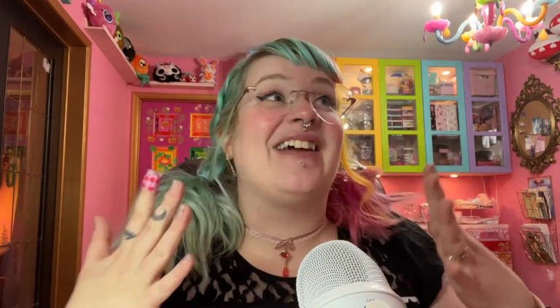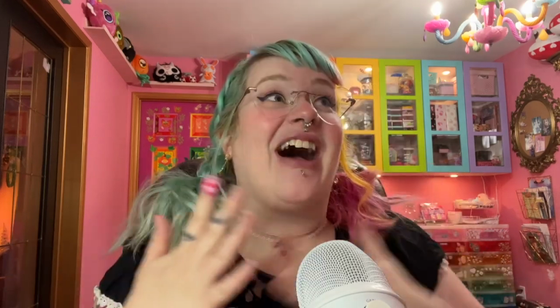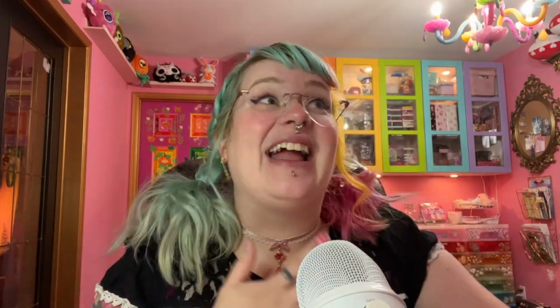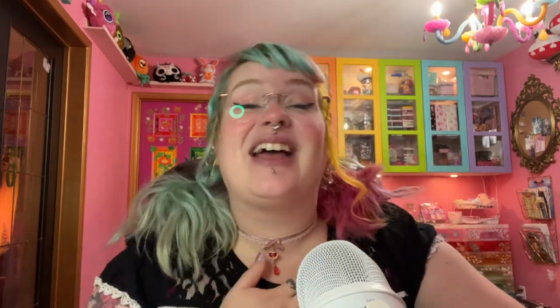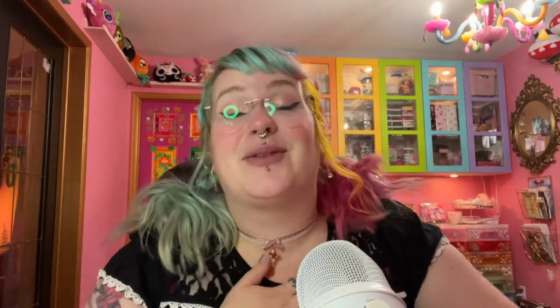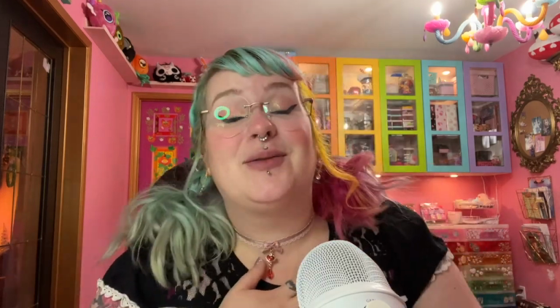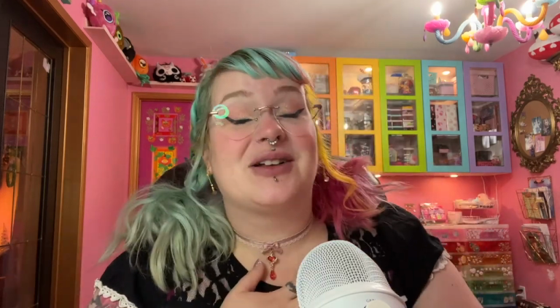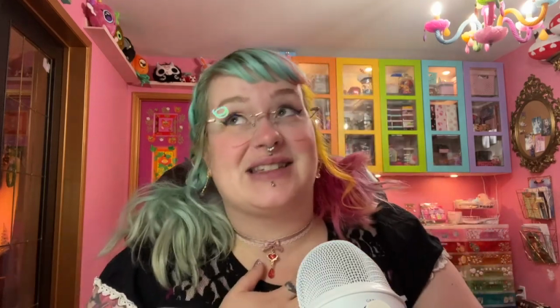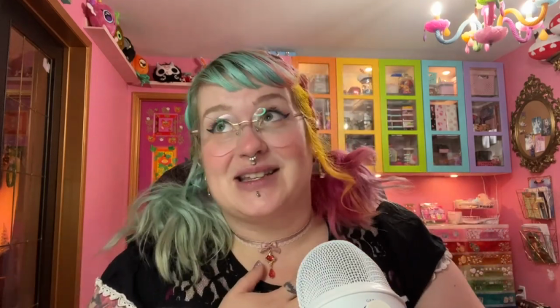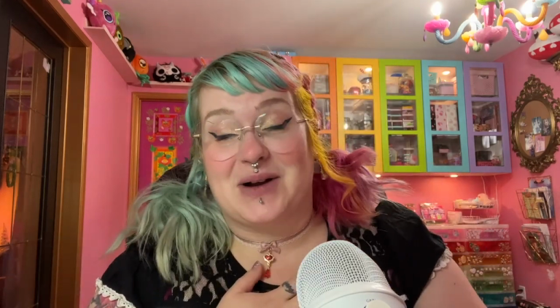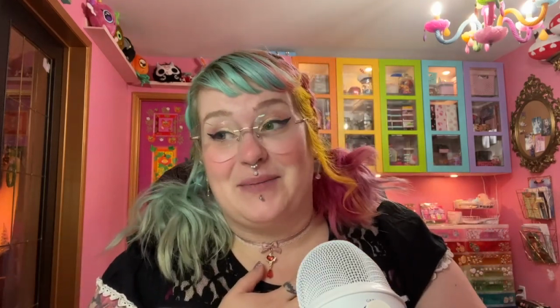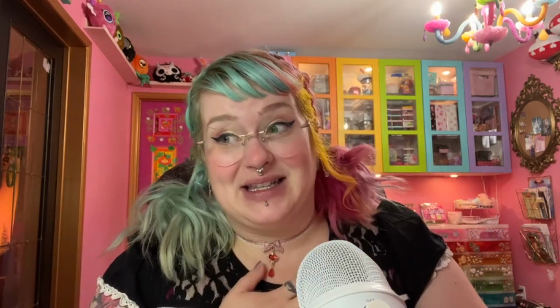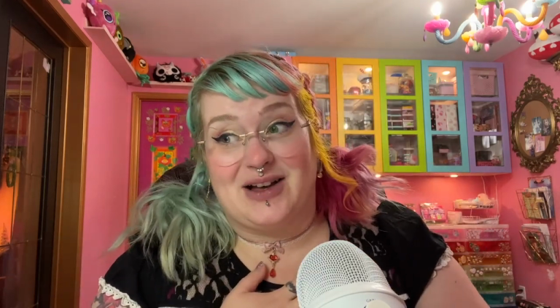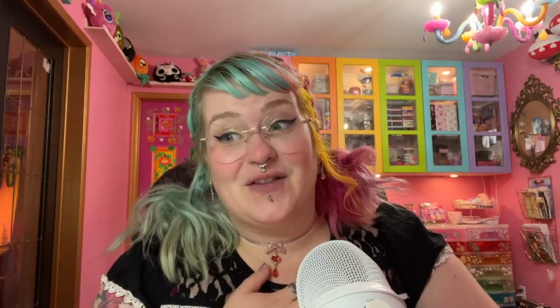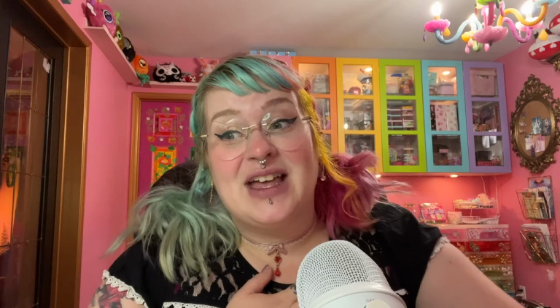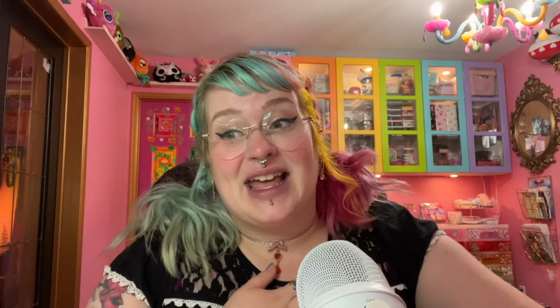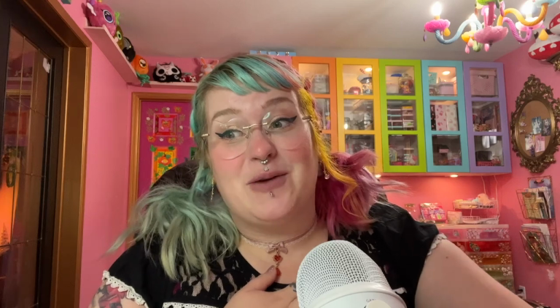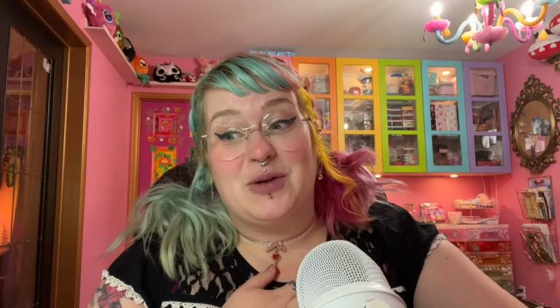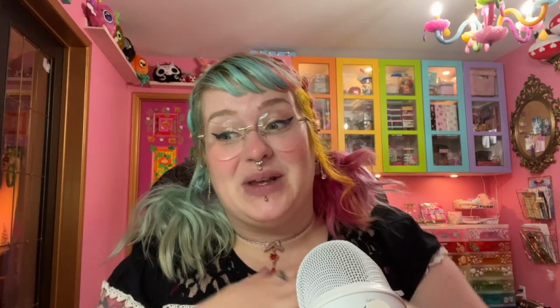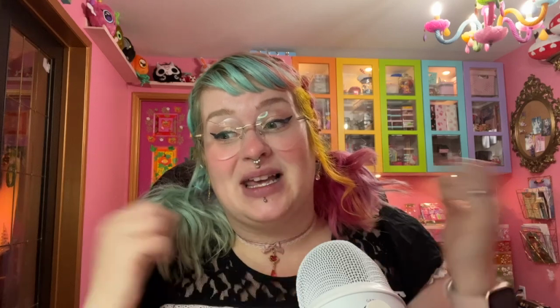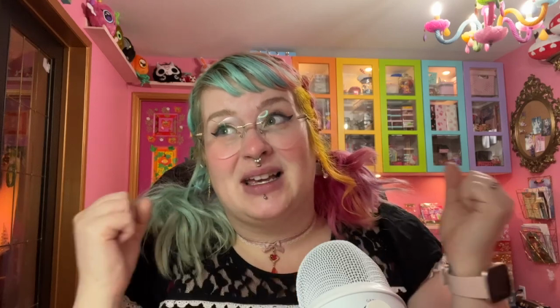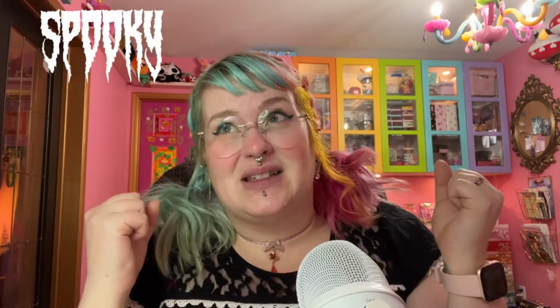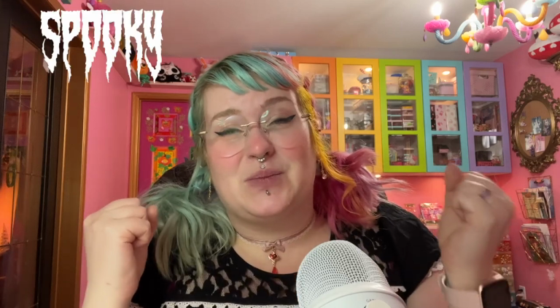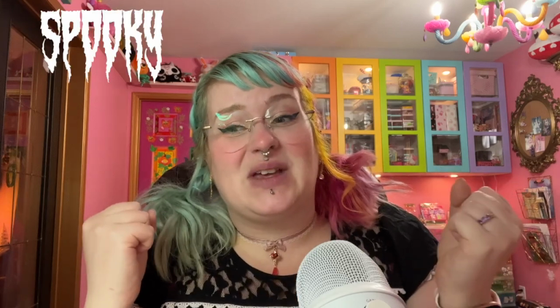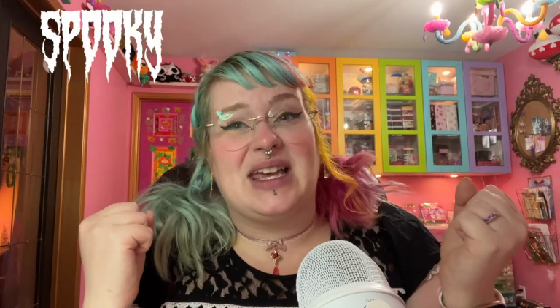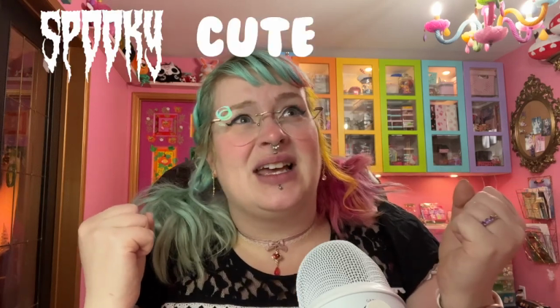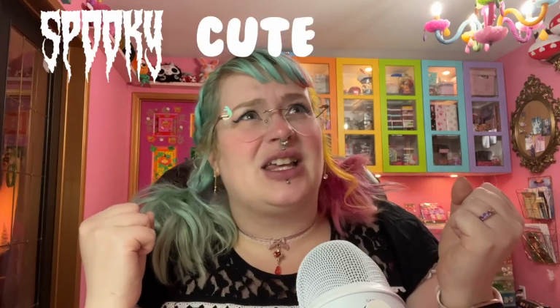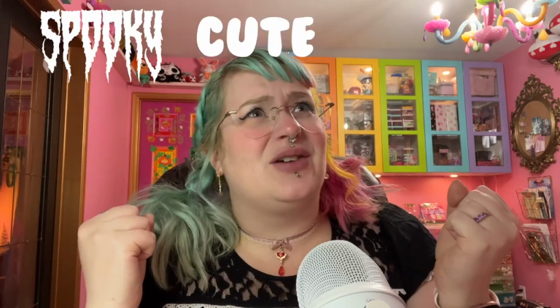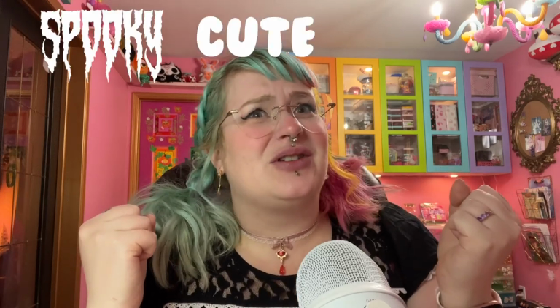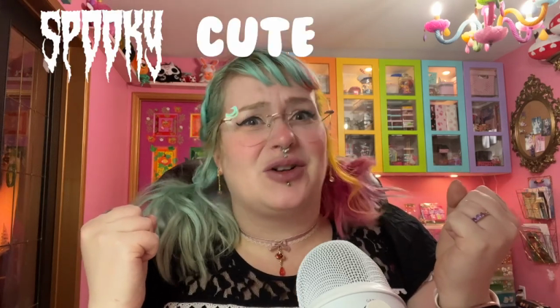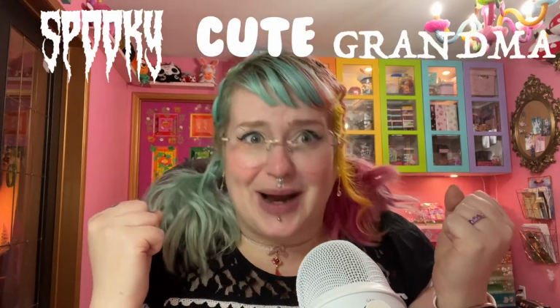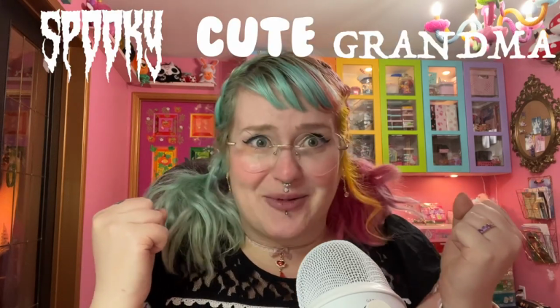If I had three words to describe myself, it would be spooky, cute, grandma.